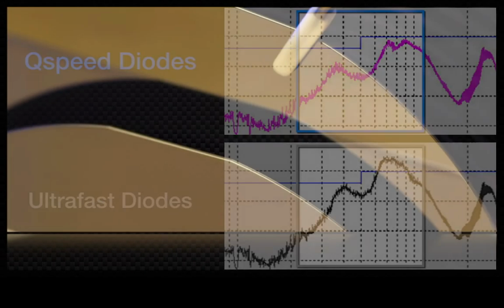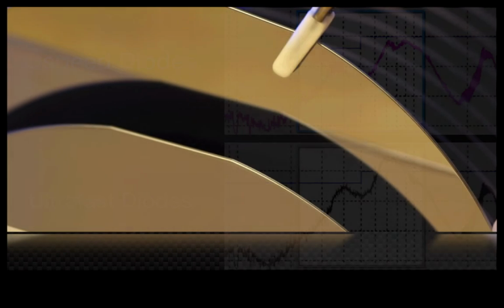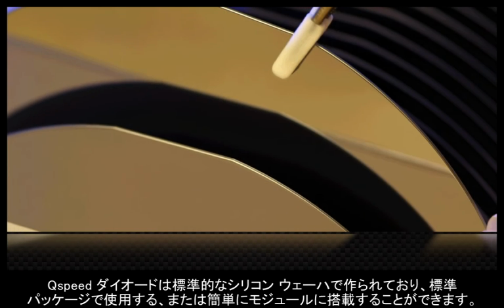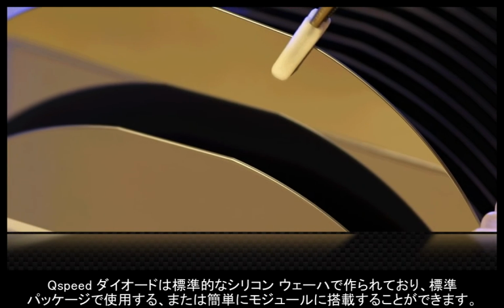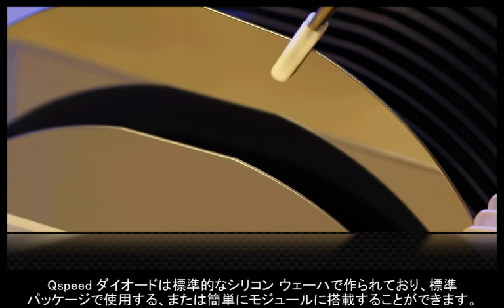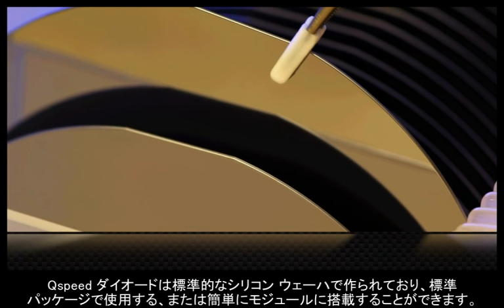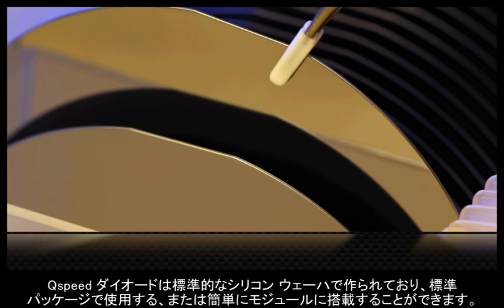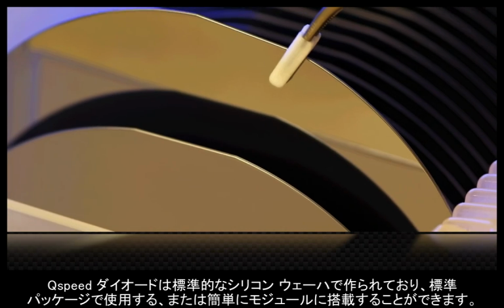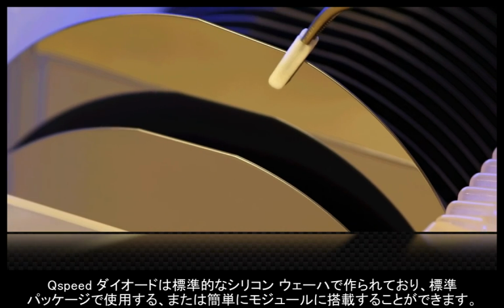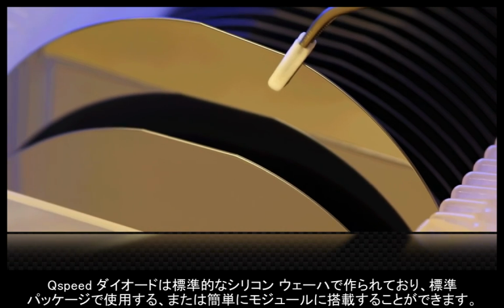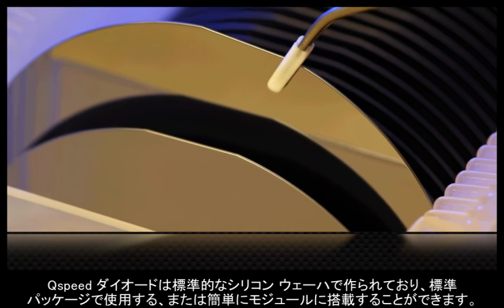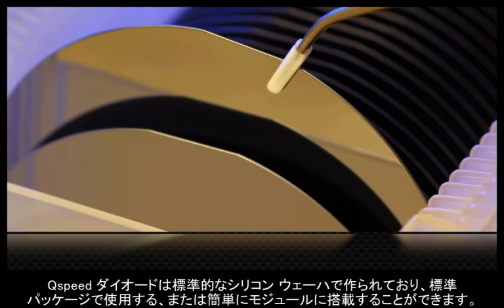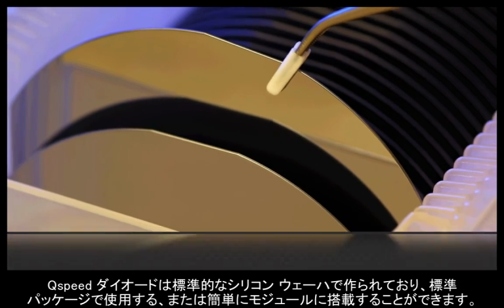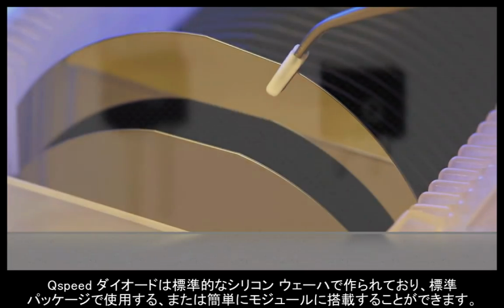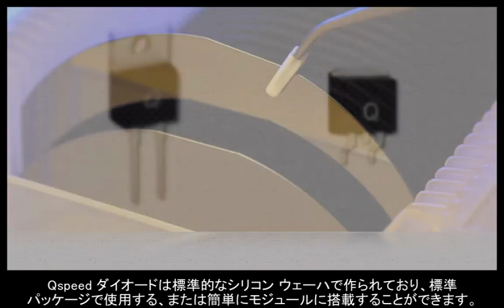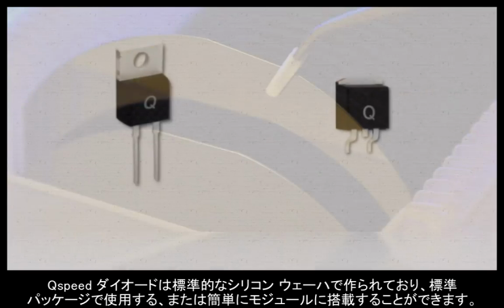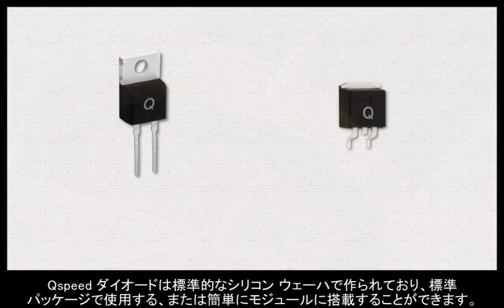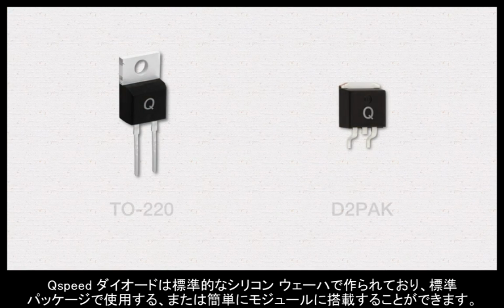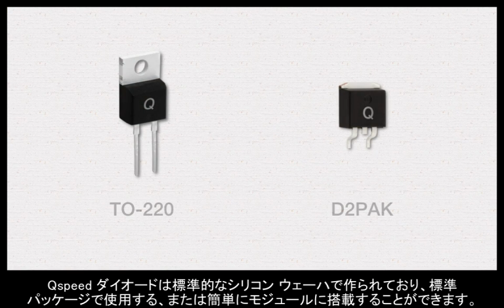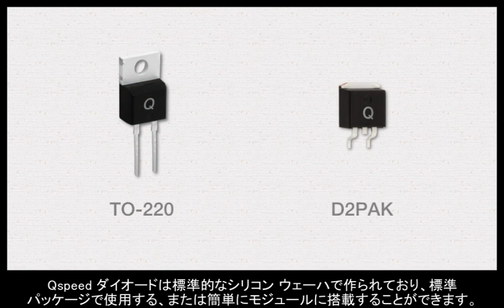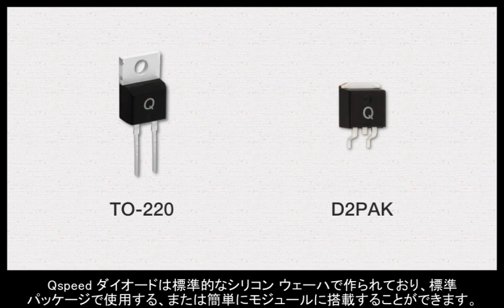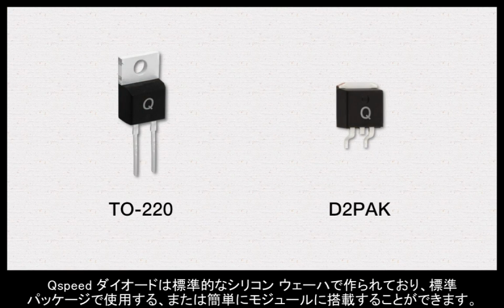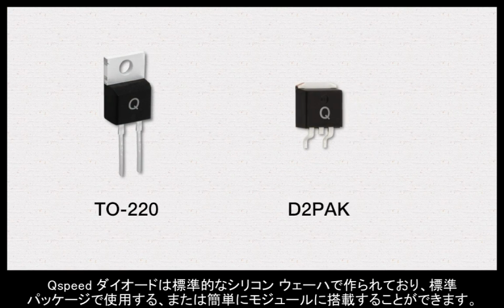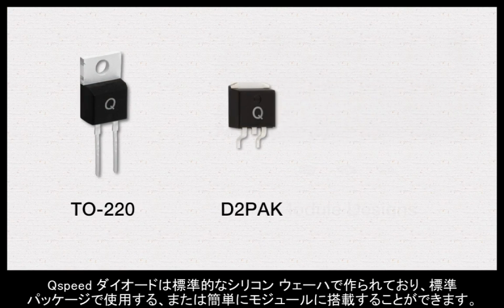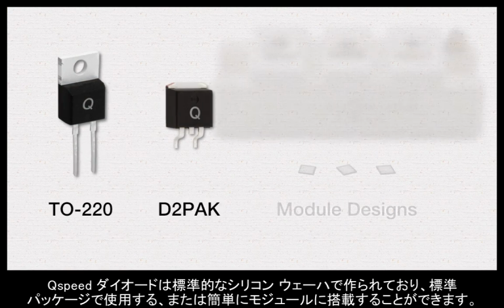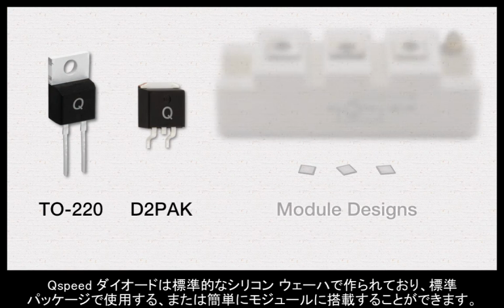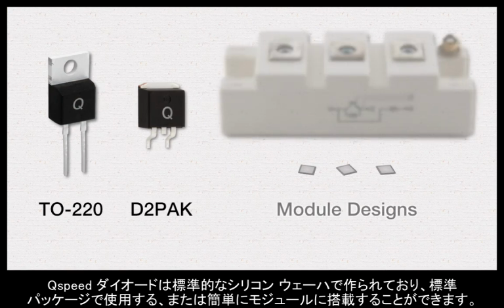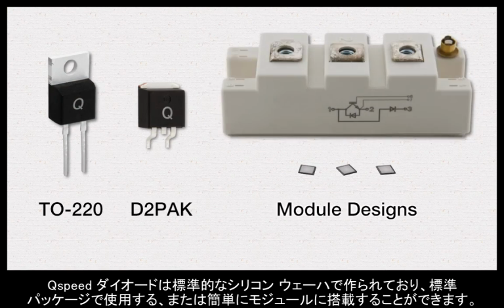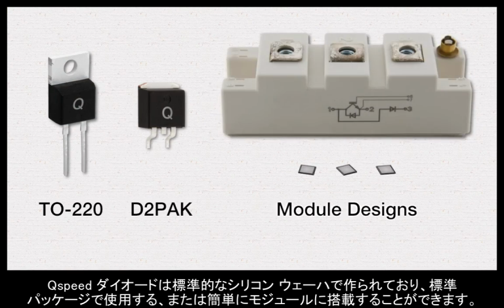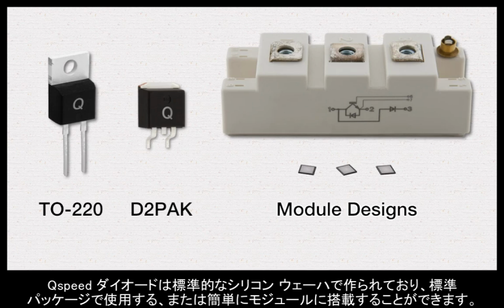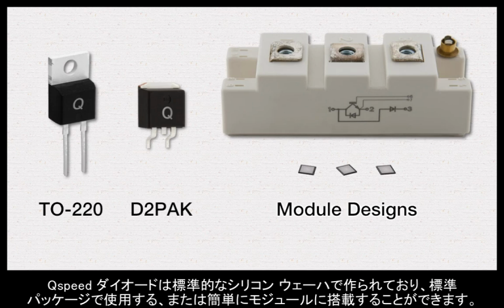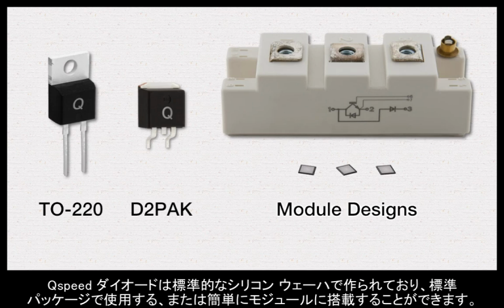Q-speed diodes are made with standard silicon wafers and are available in standard packages or easily integrated into module solutions.